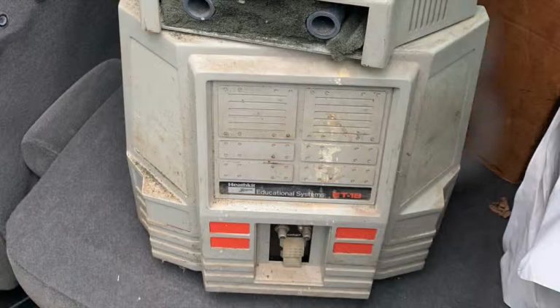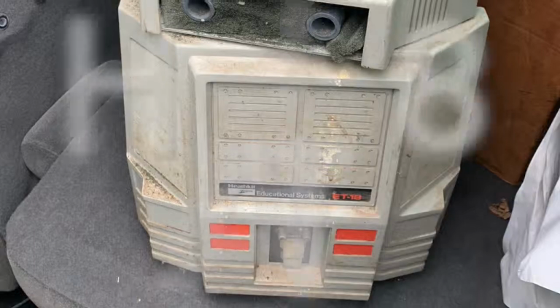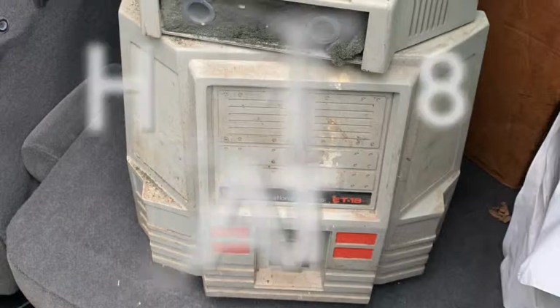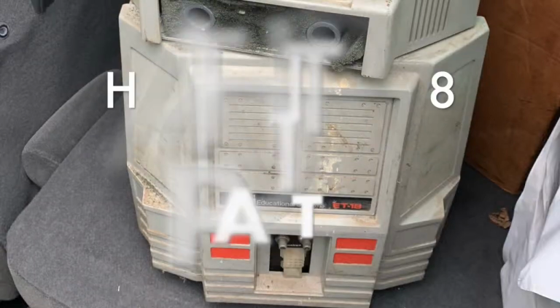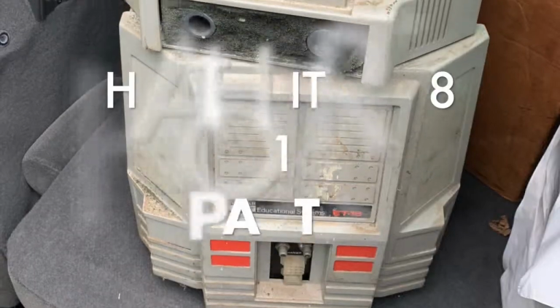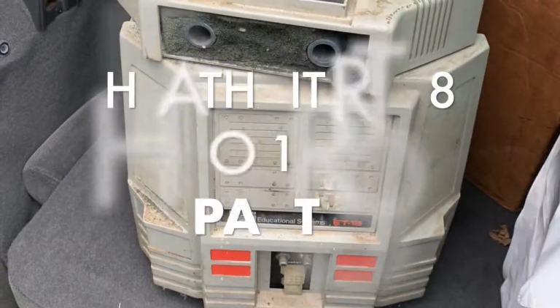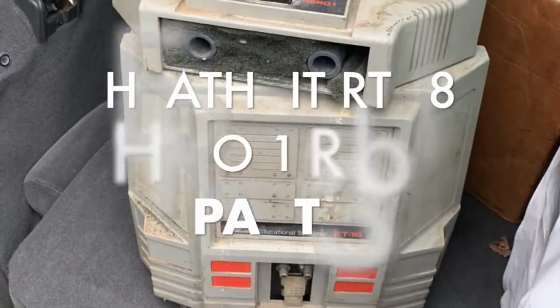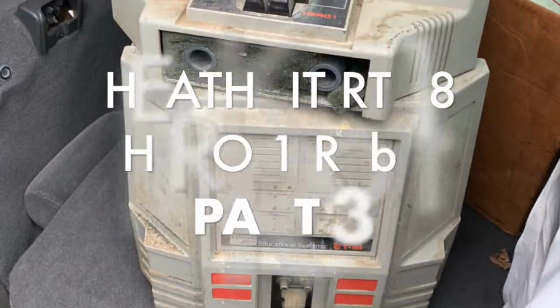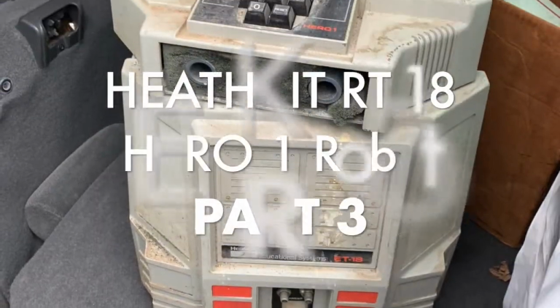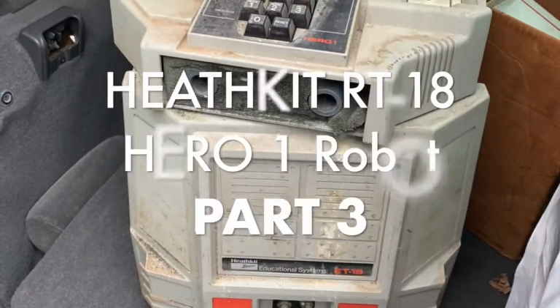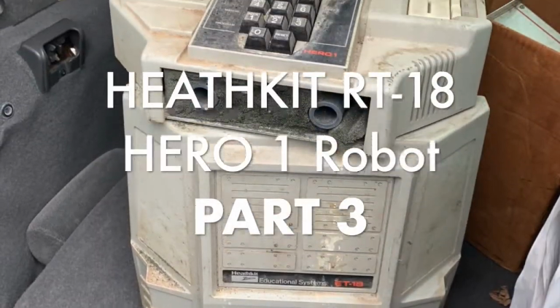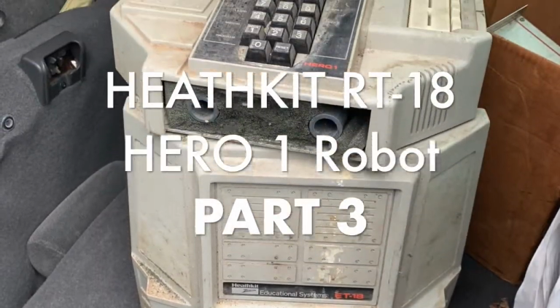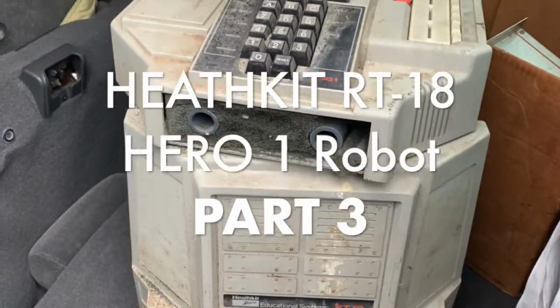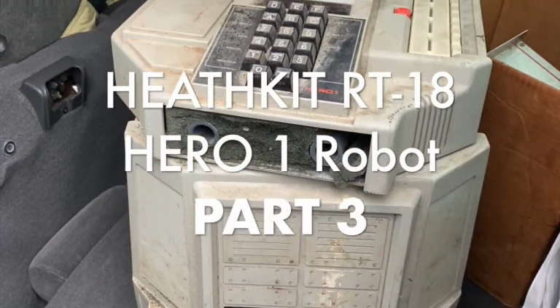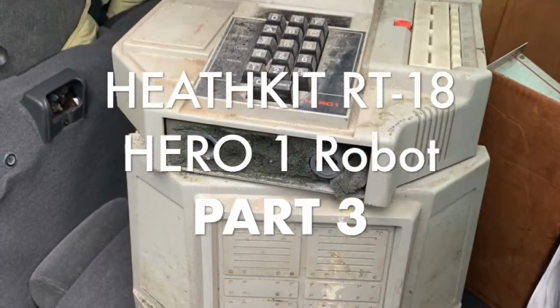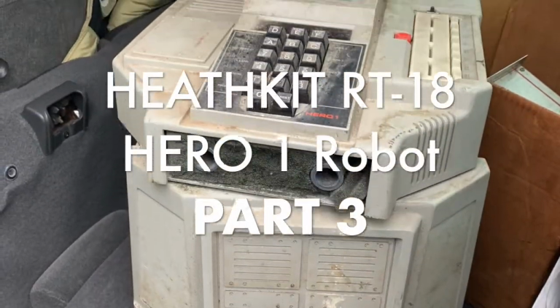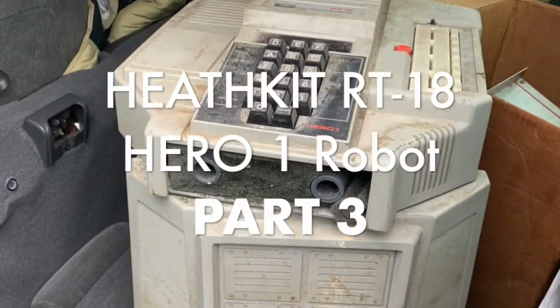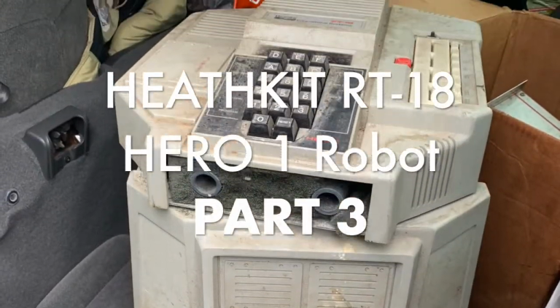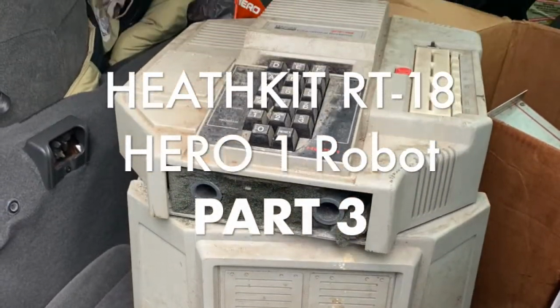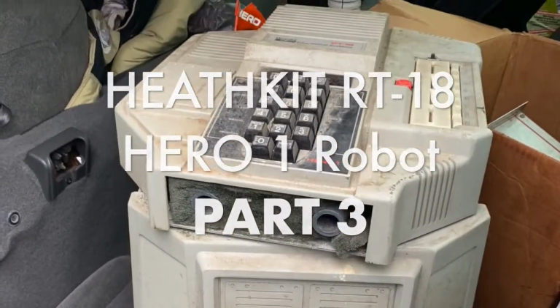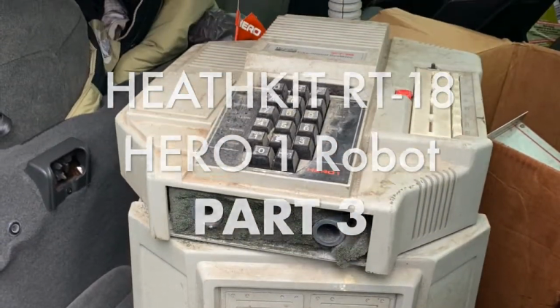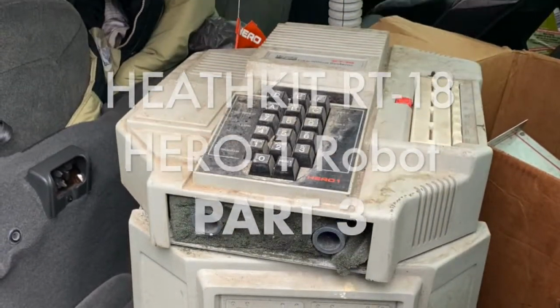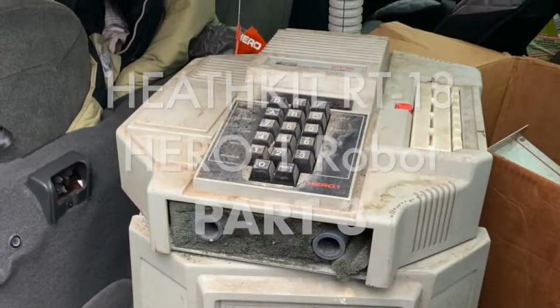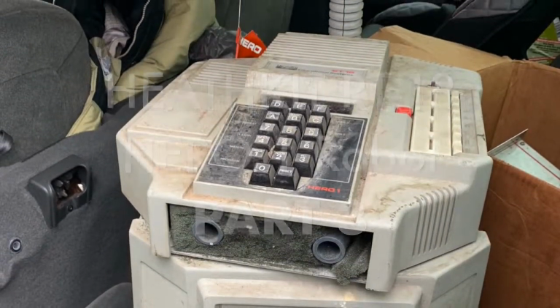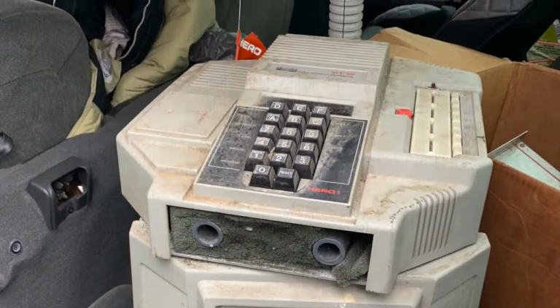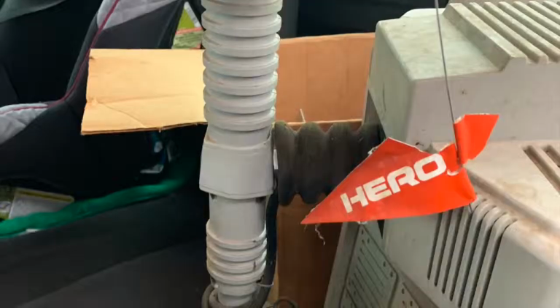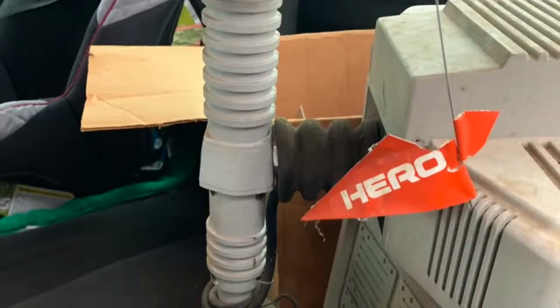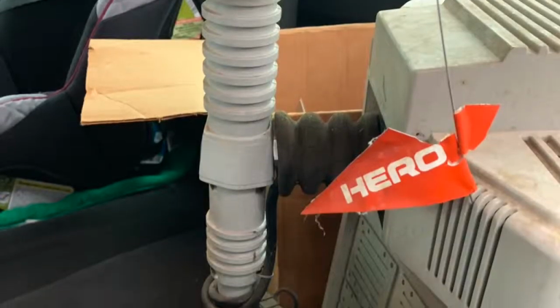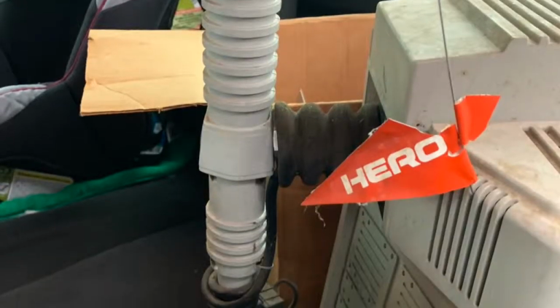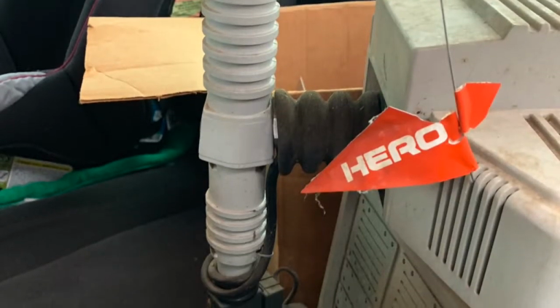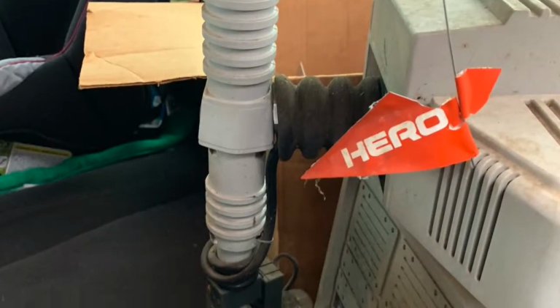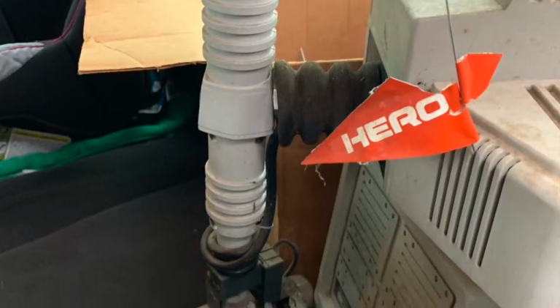I got a Heathkit Hero 1 robot. Yeah, but it's Snow Hero 2000.